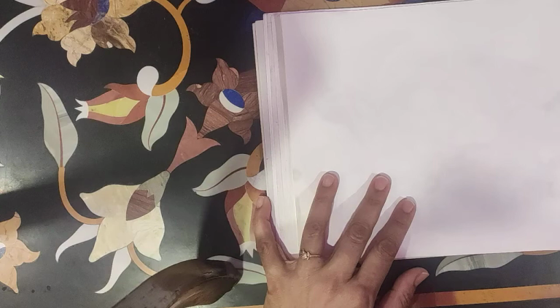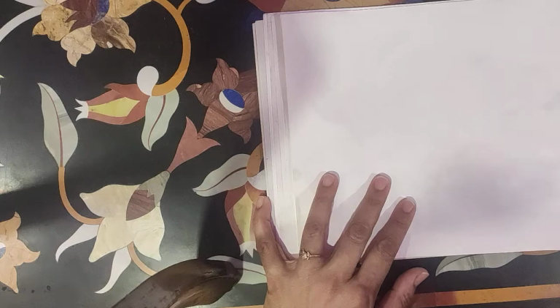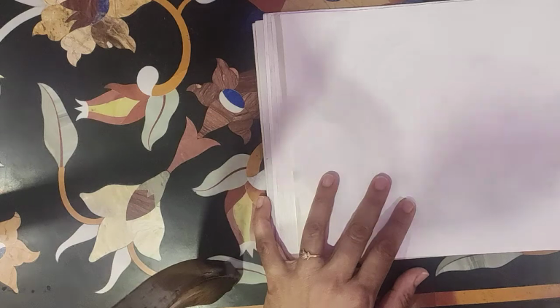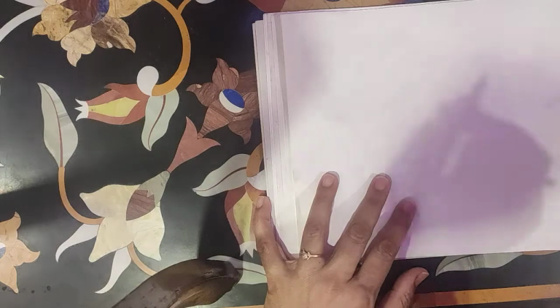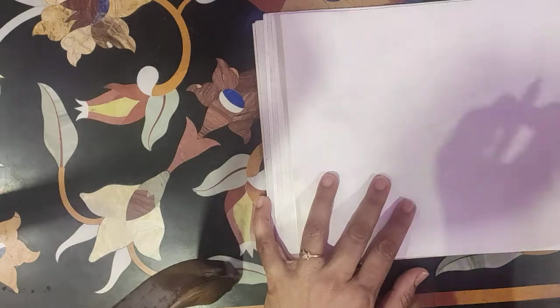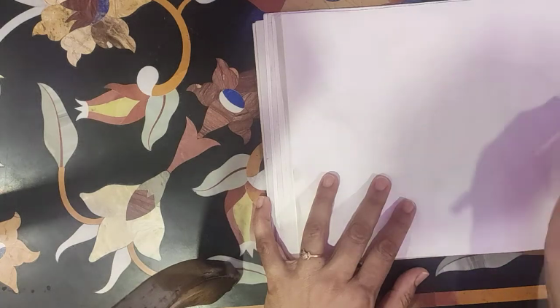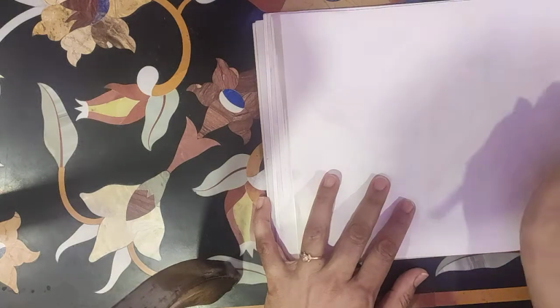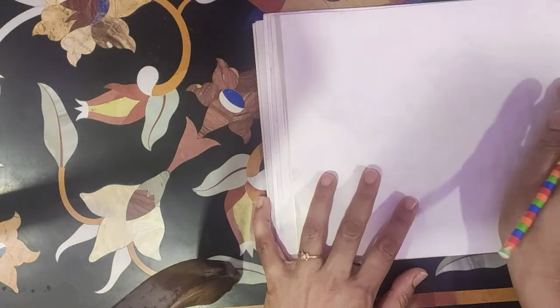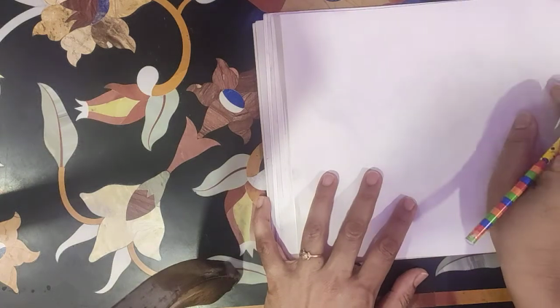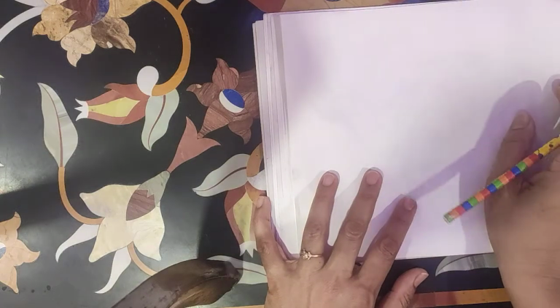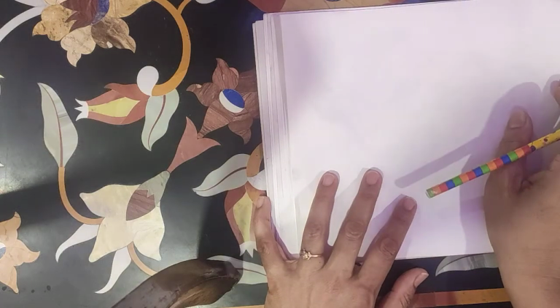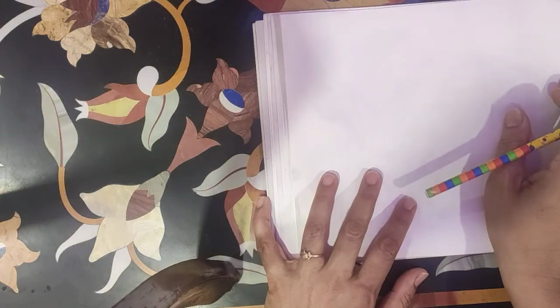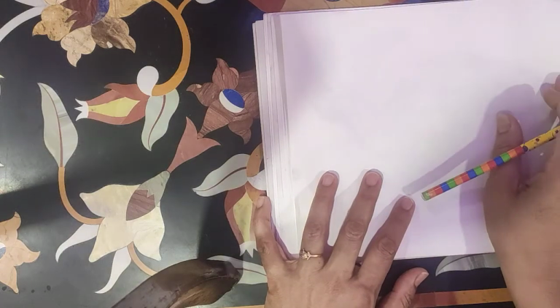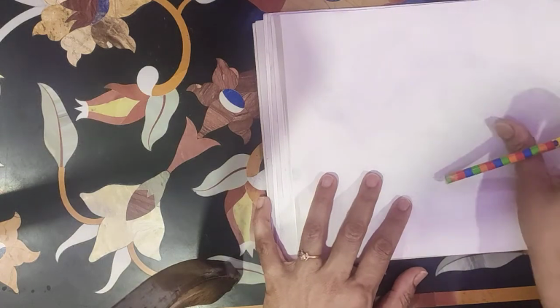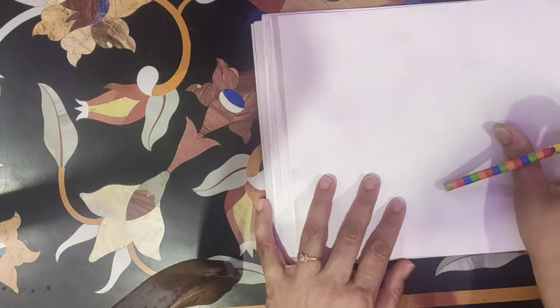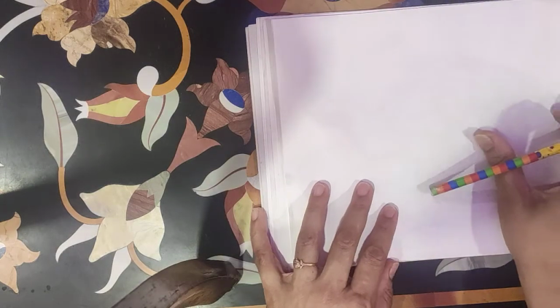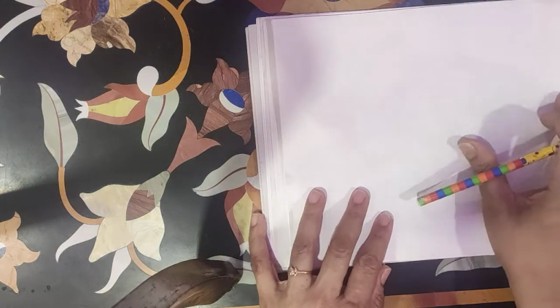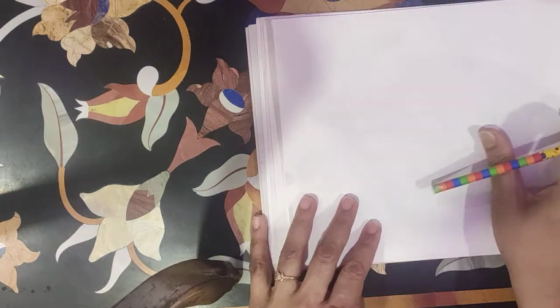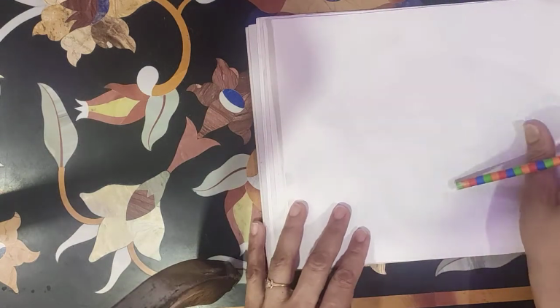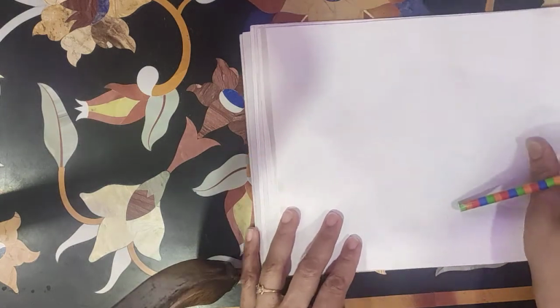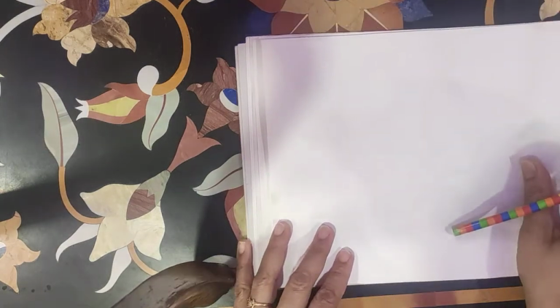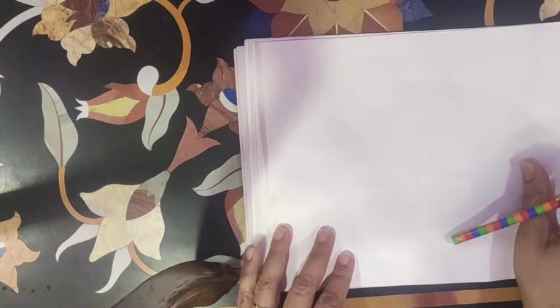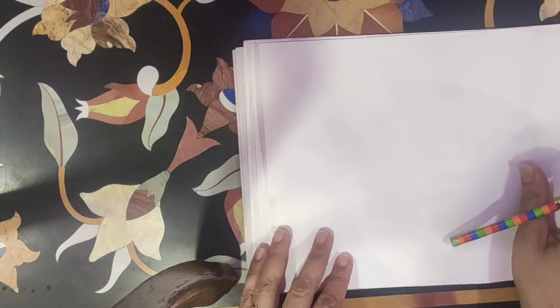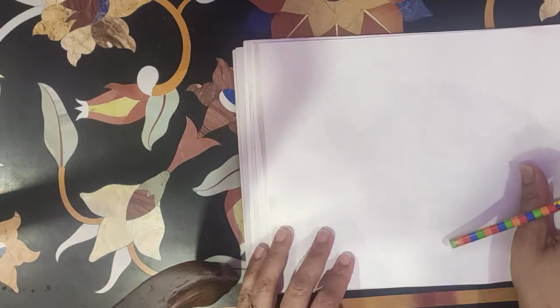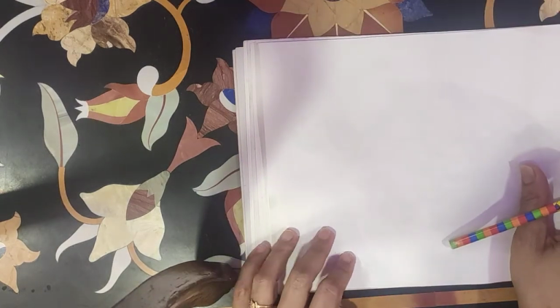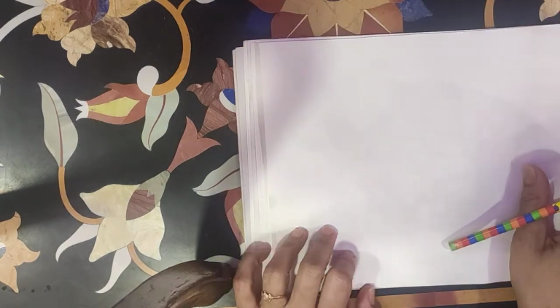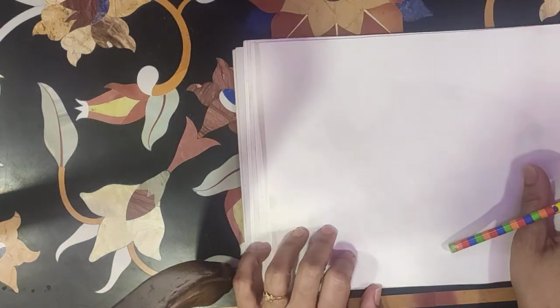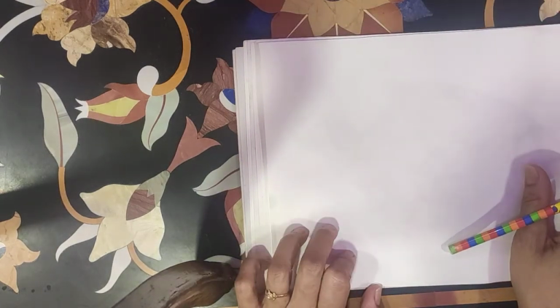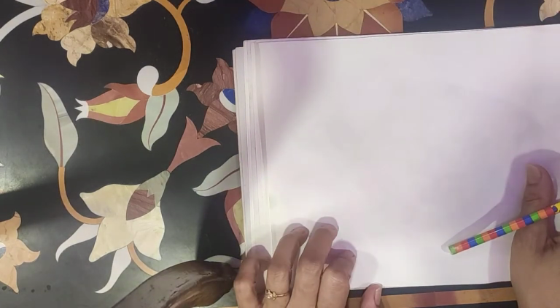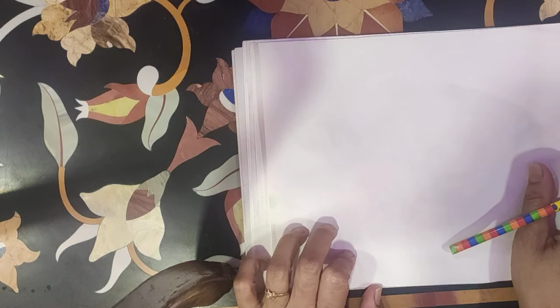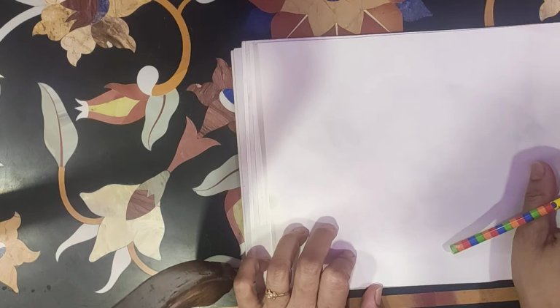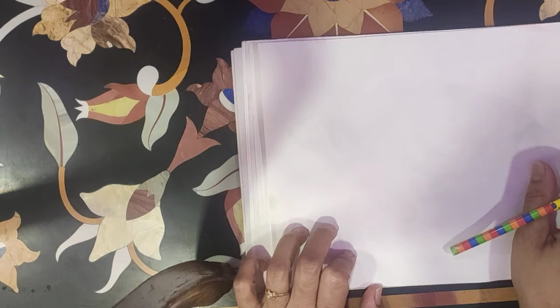Good morning children. Today we are making a teddy bear.